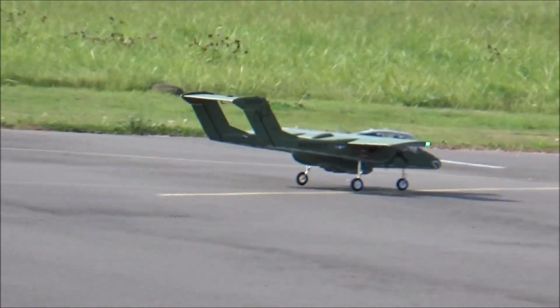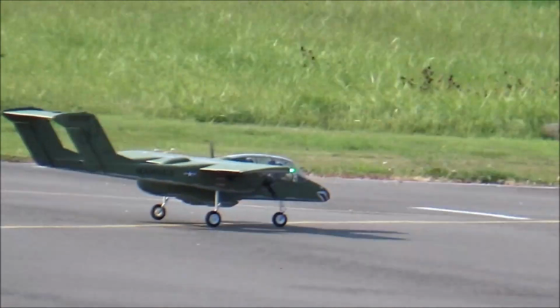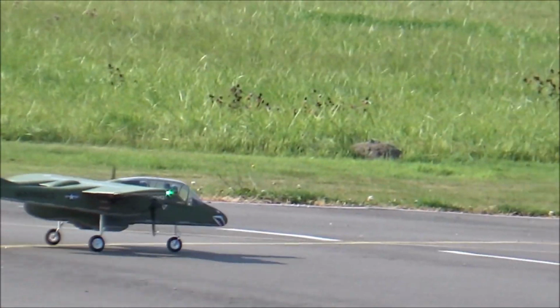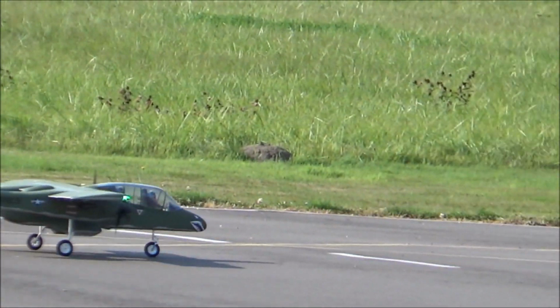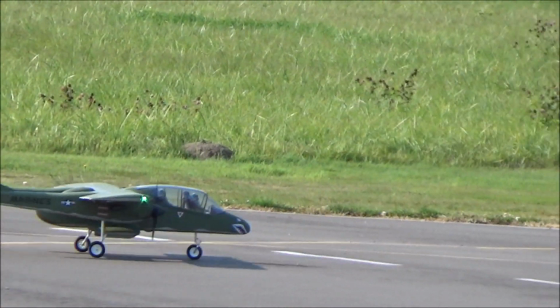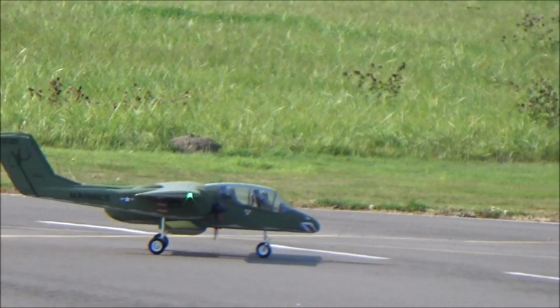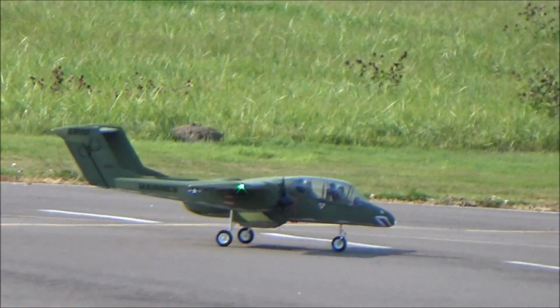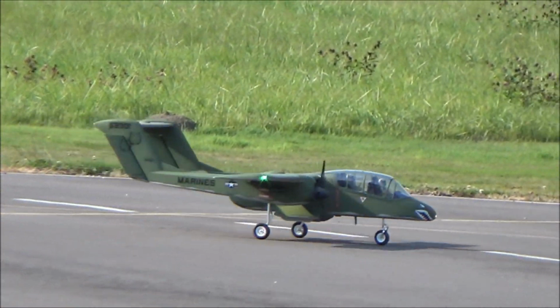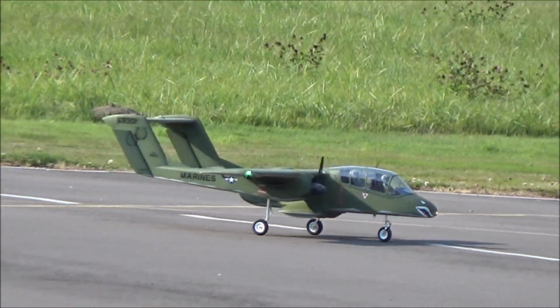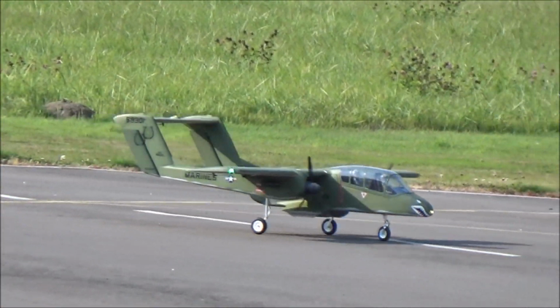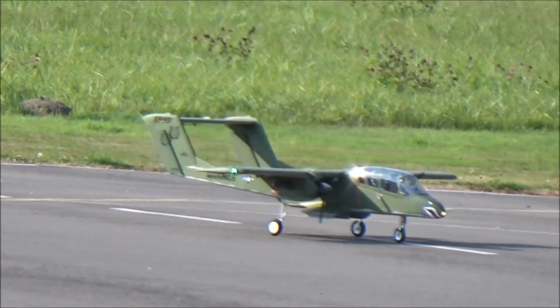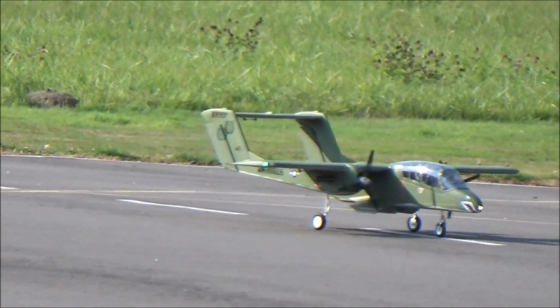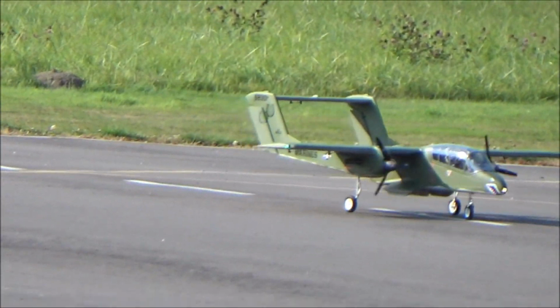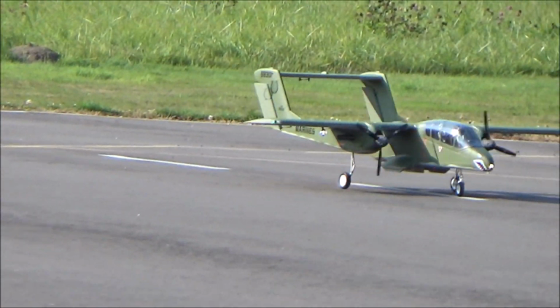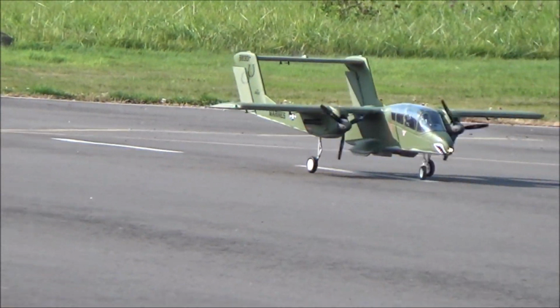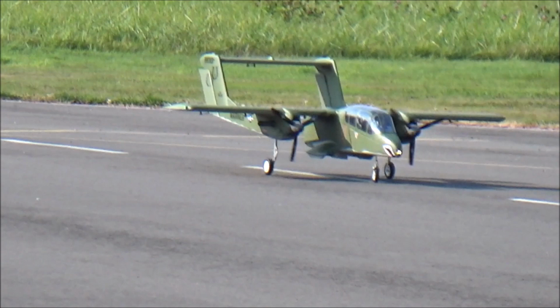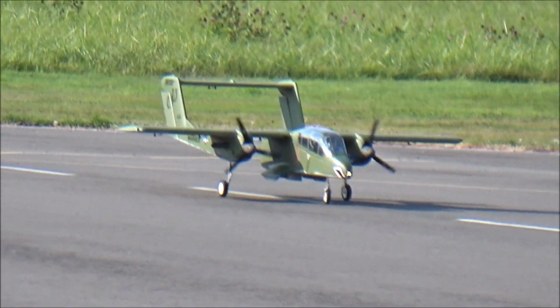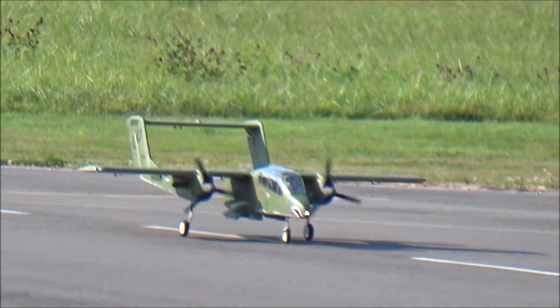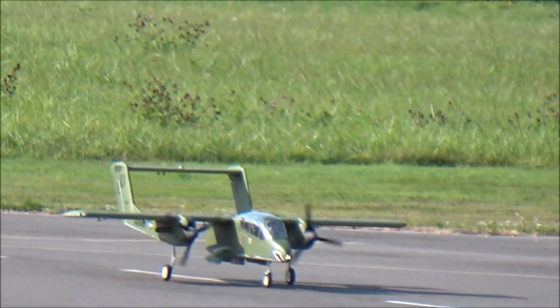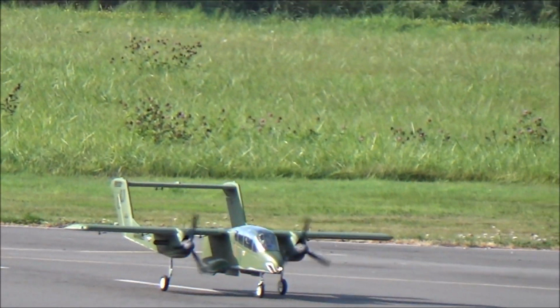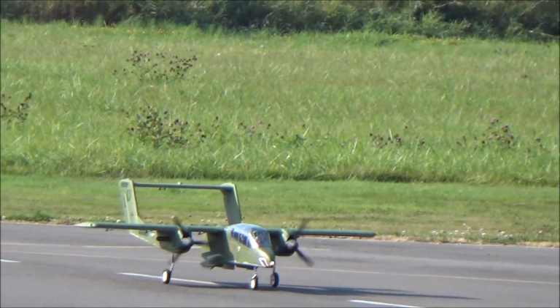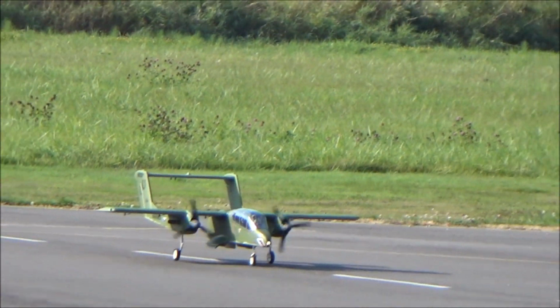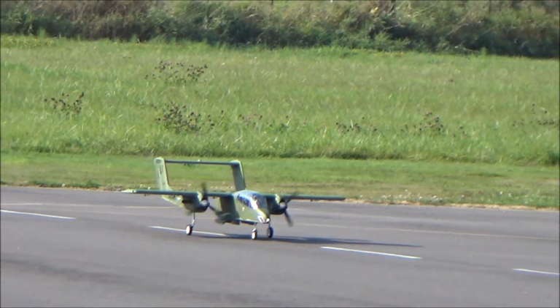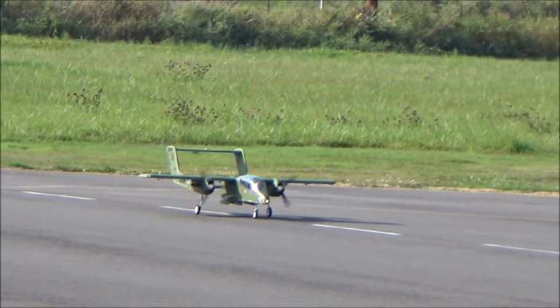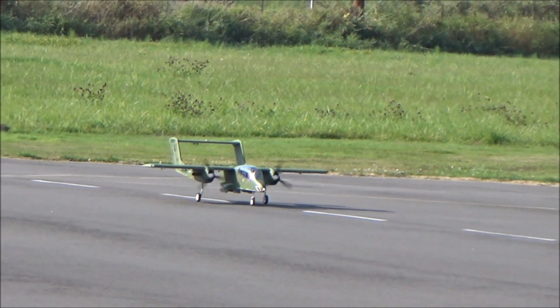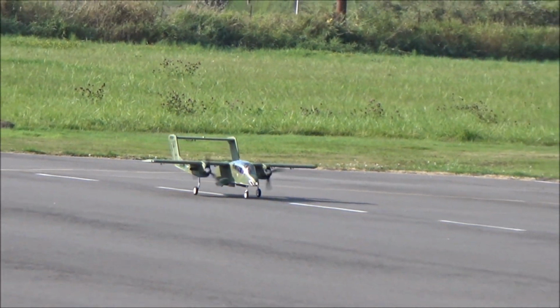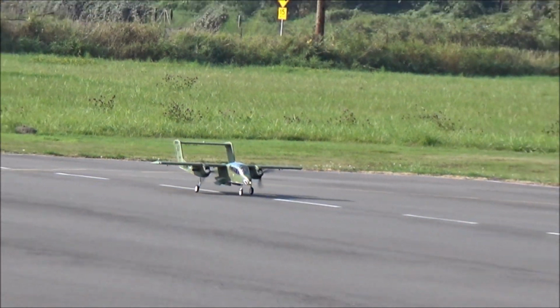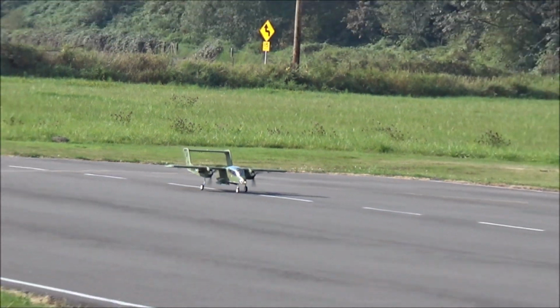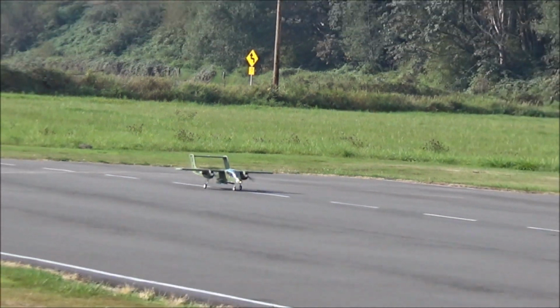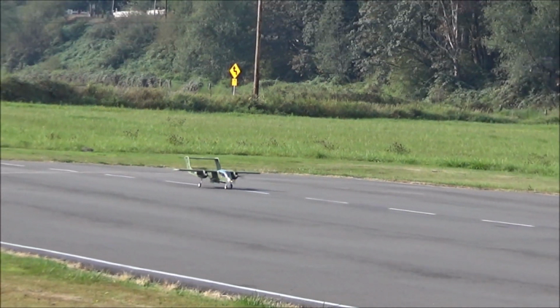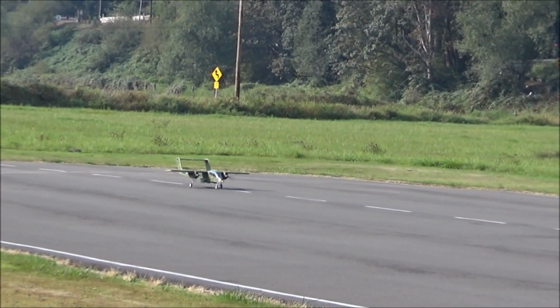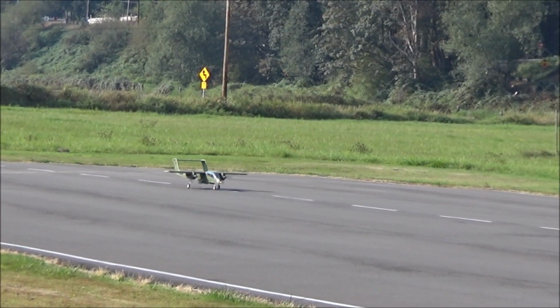Here's going to be the new flight with the upgraded motors. Let's see how it goes. Ready for takeoff, taking off left to right.